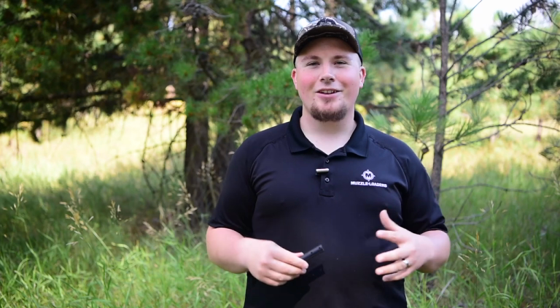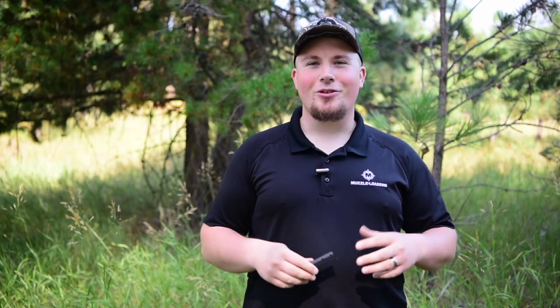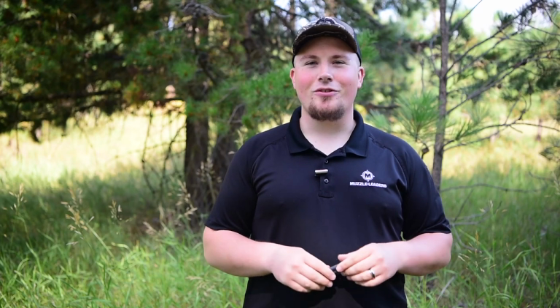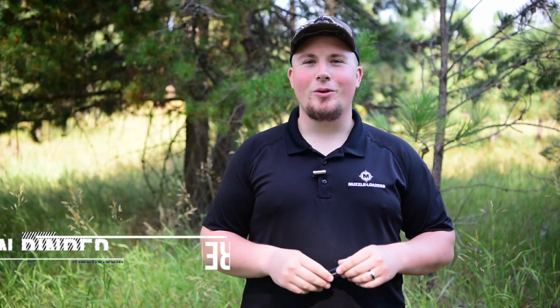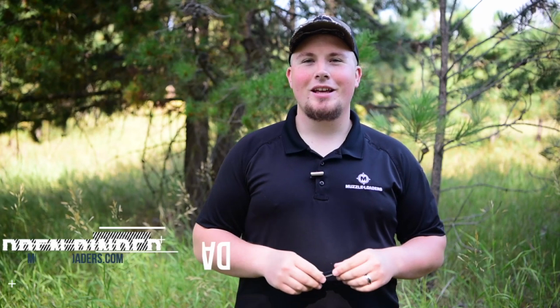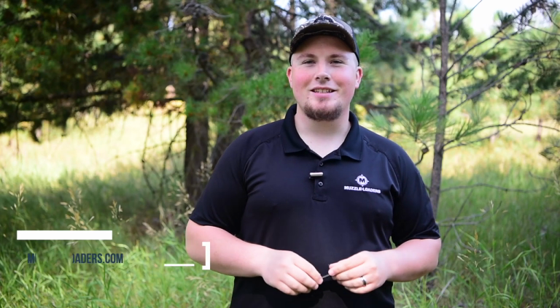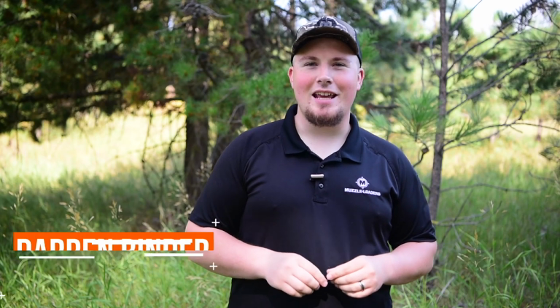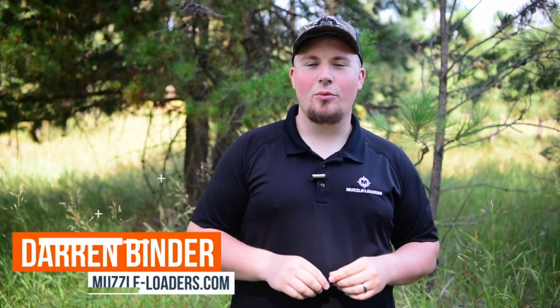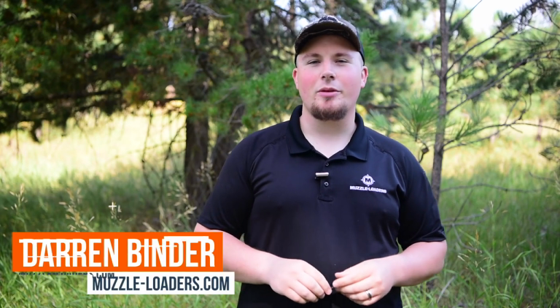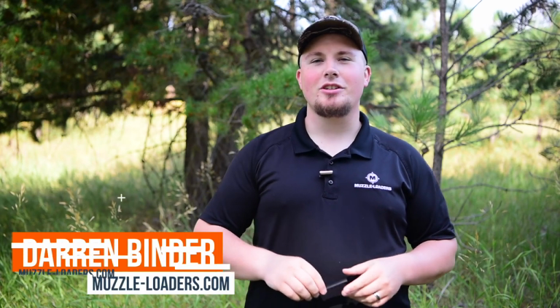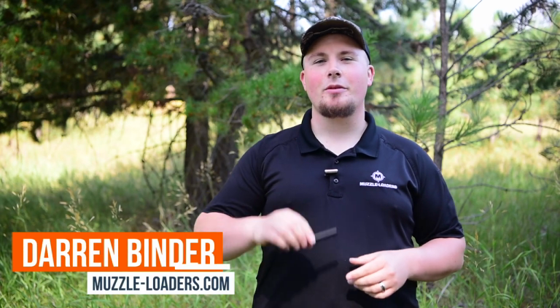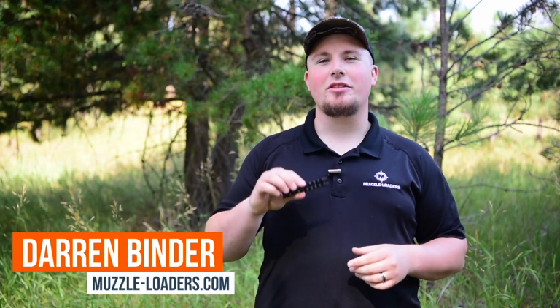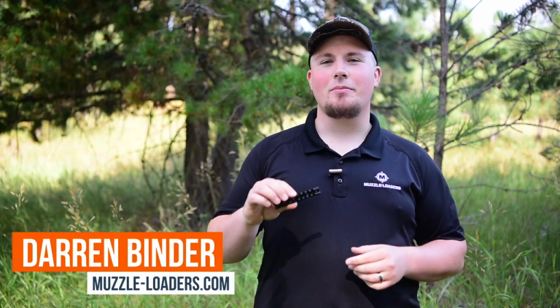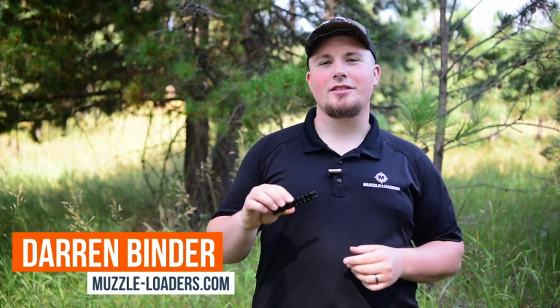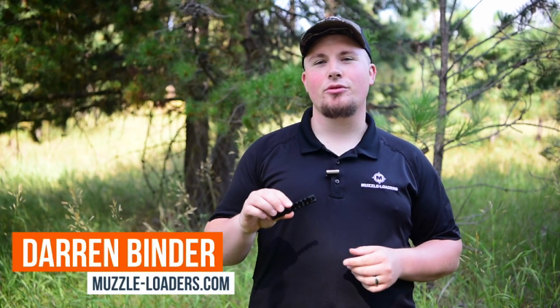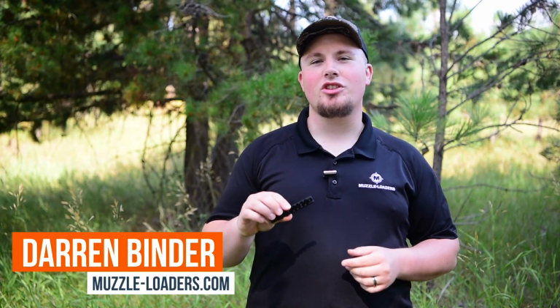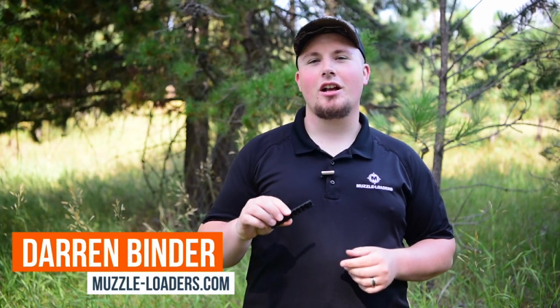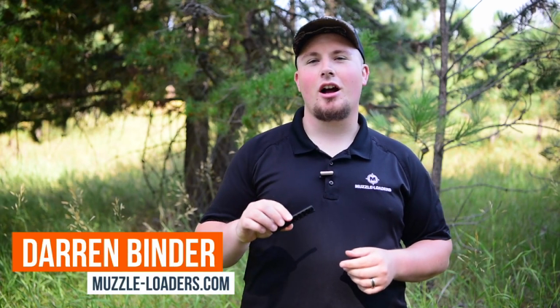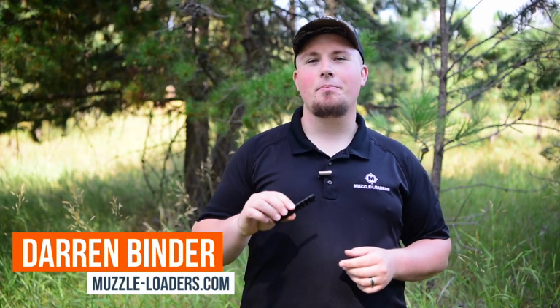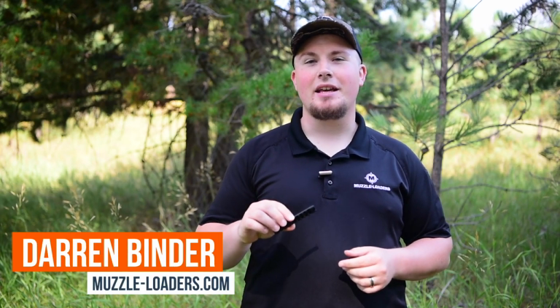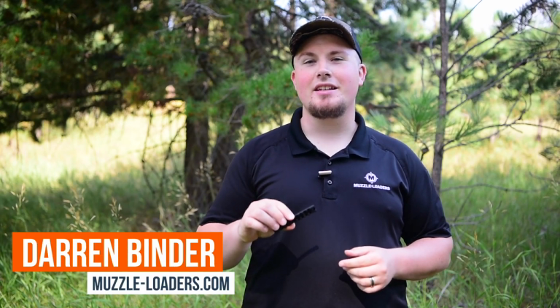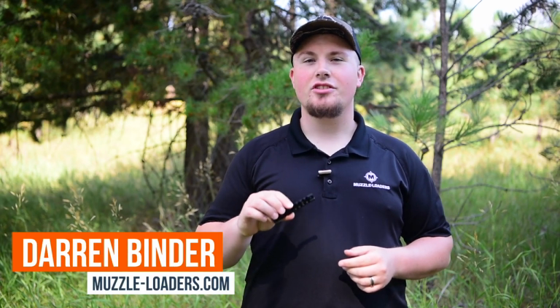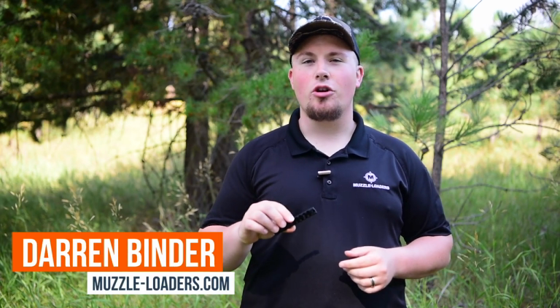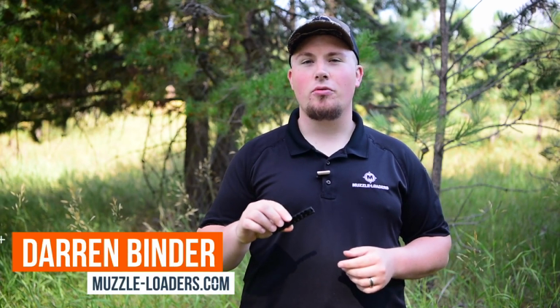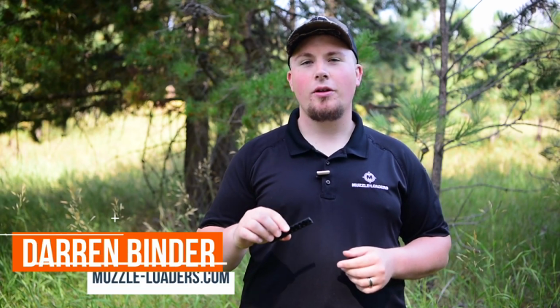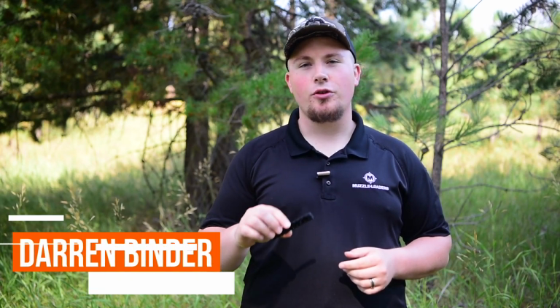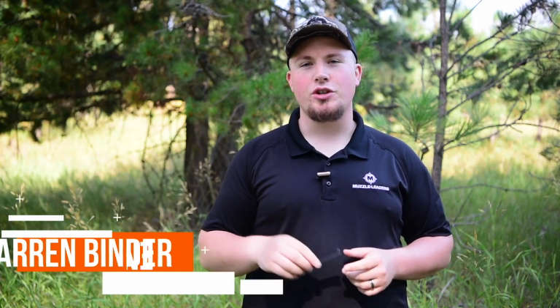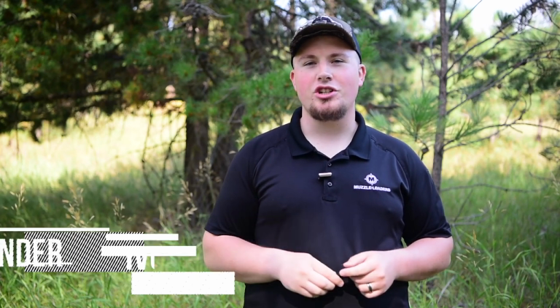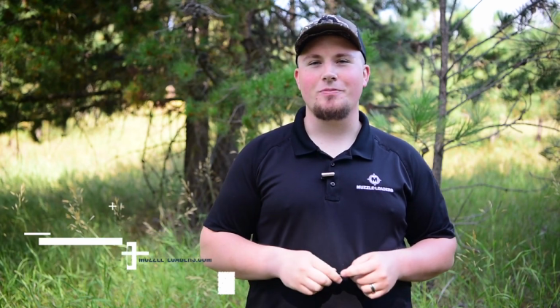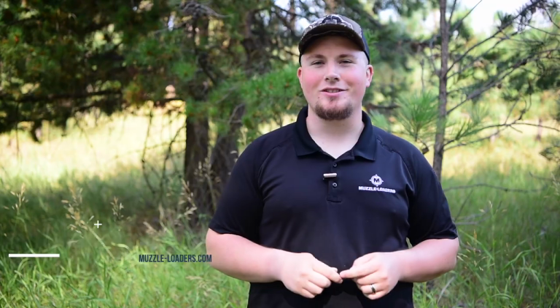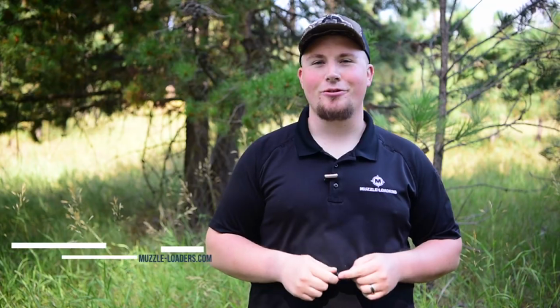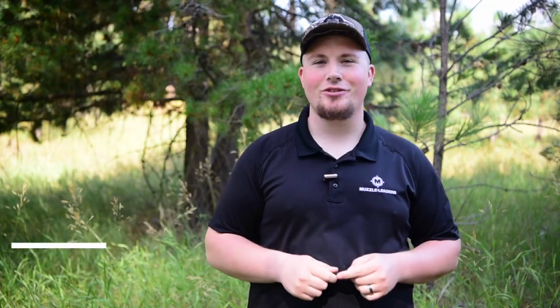Today we're going to be talking about the Muzzleloaders.com Picatinny Scope Rail for Traditions Muzzleloaders.